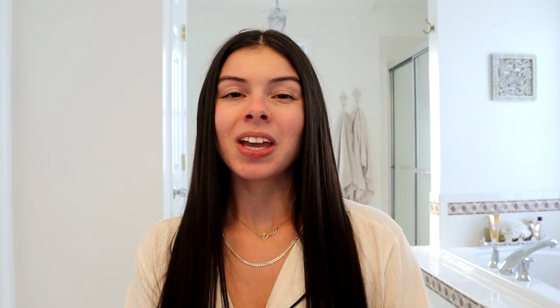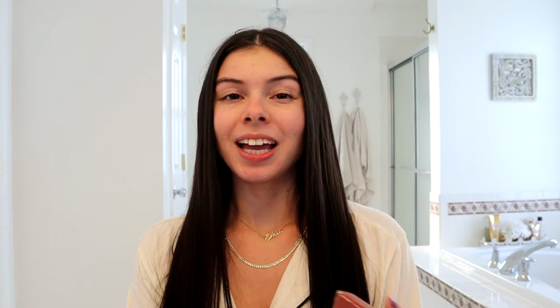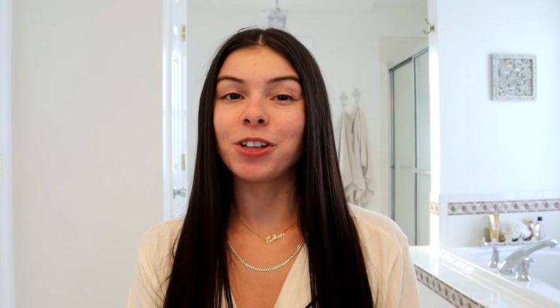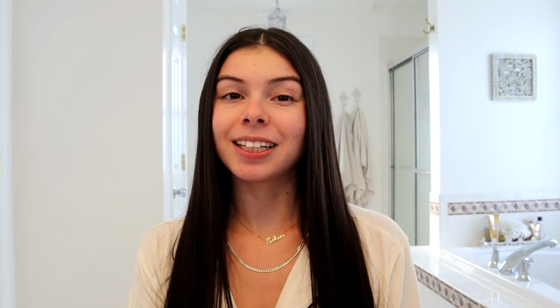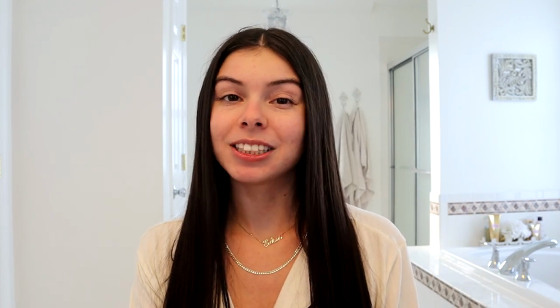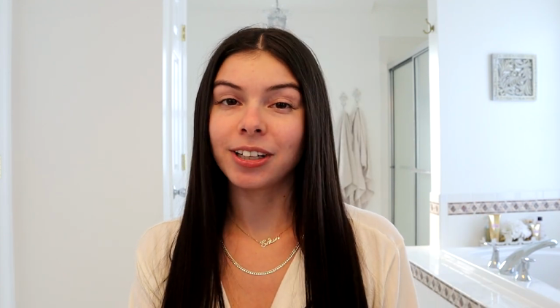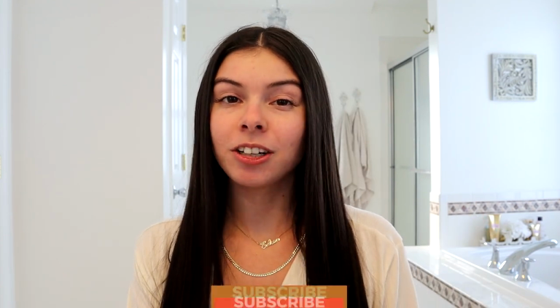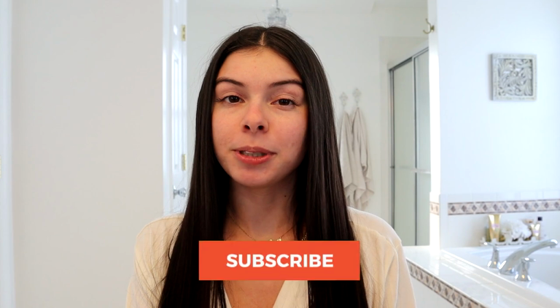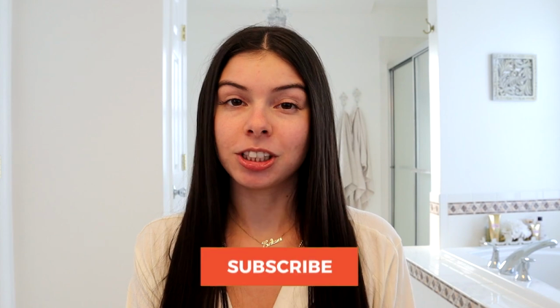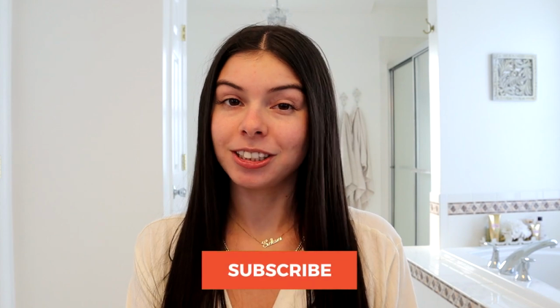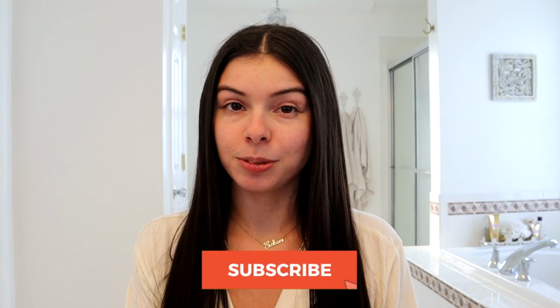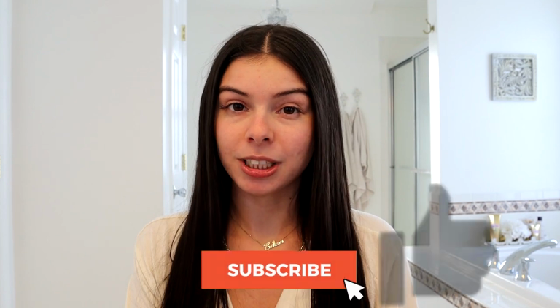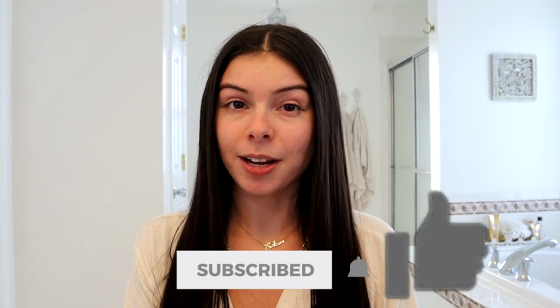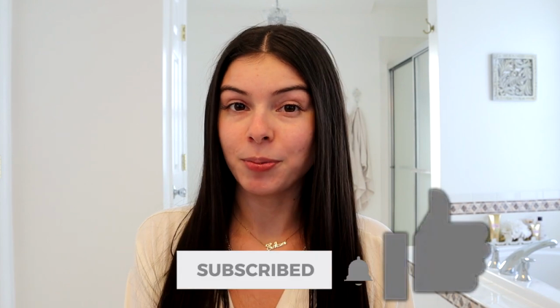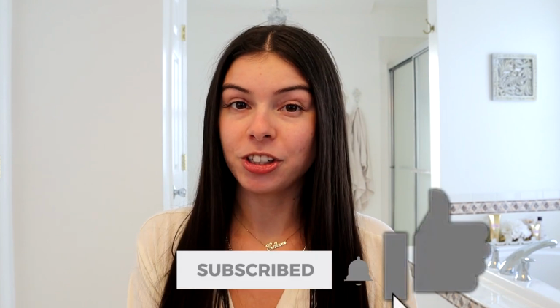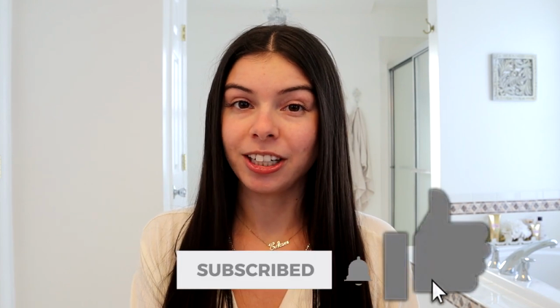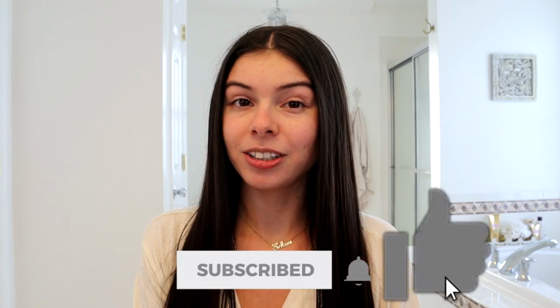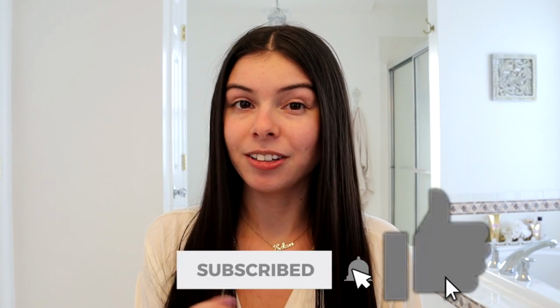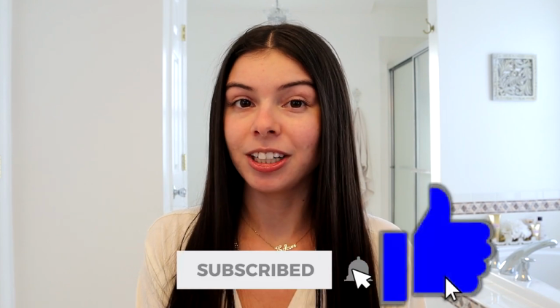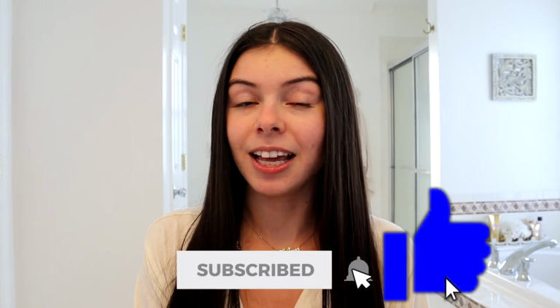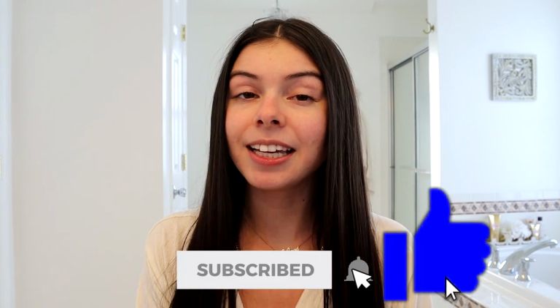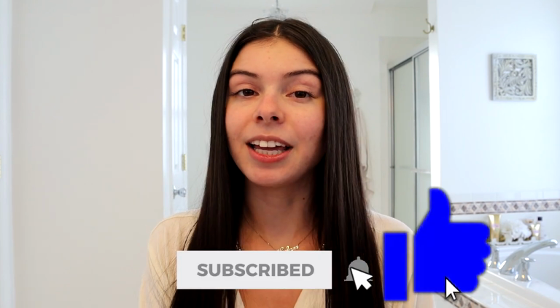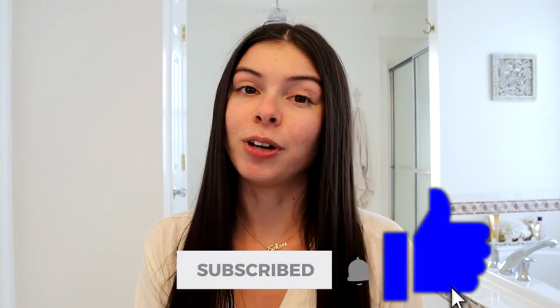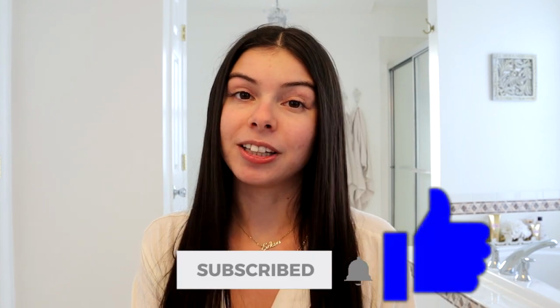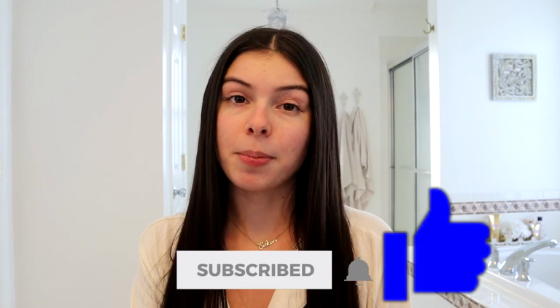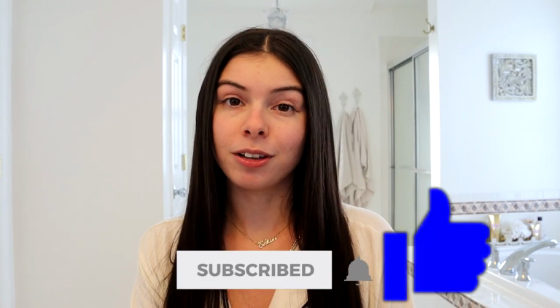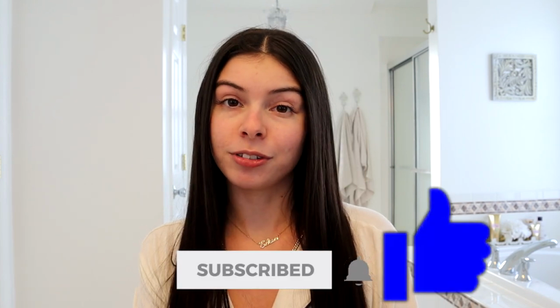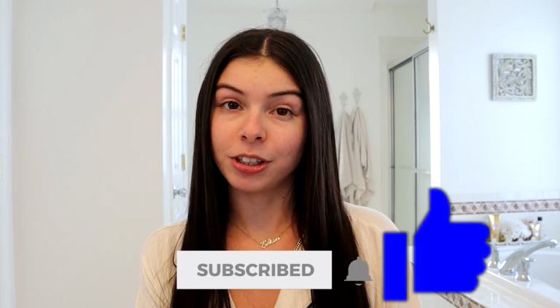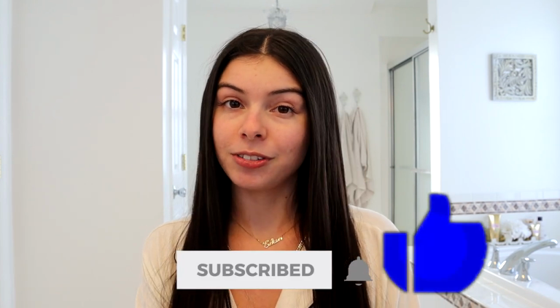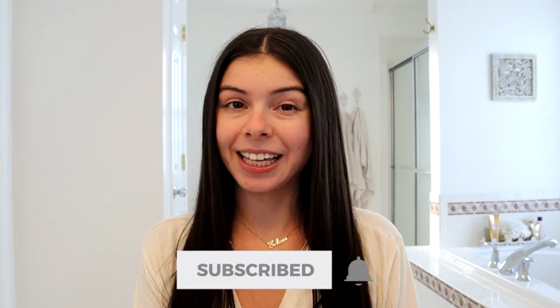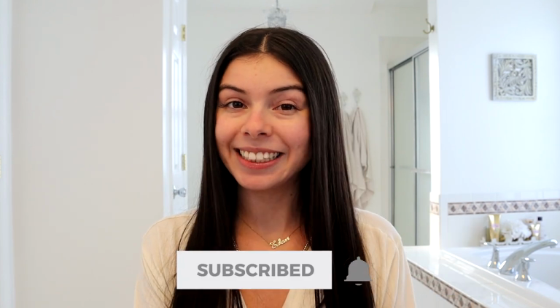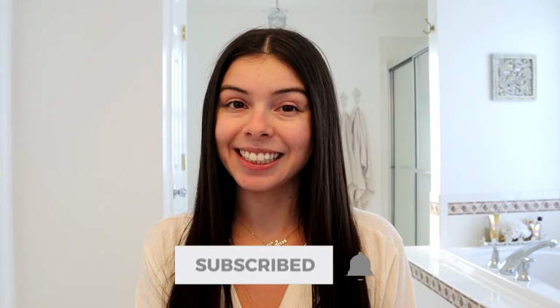If you like this video be sure to subscribe to my channel, give it a like, and ring the bell for notifications.